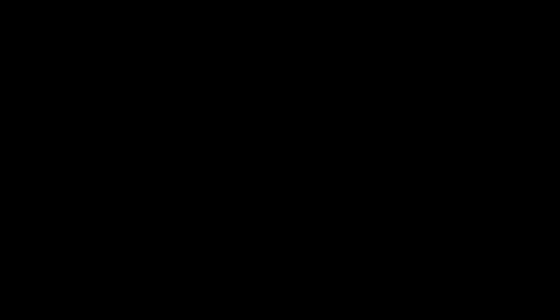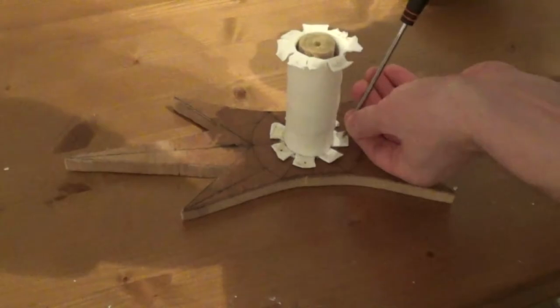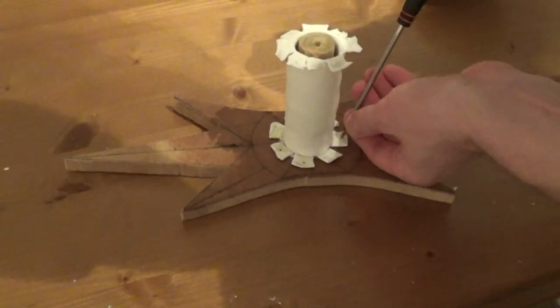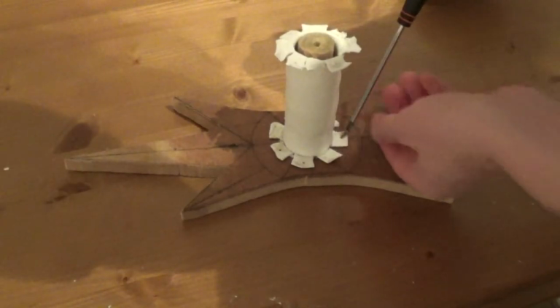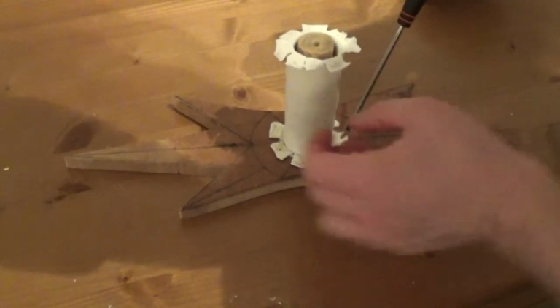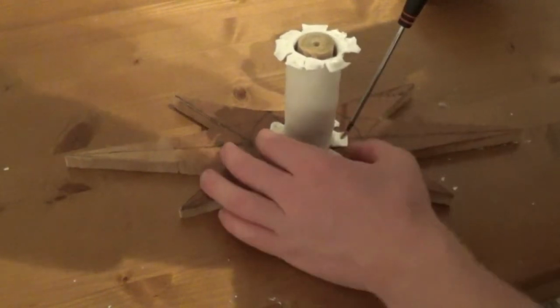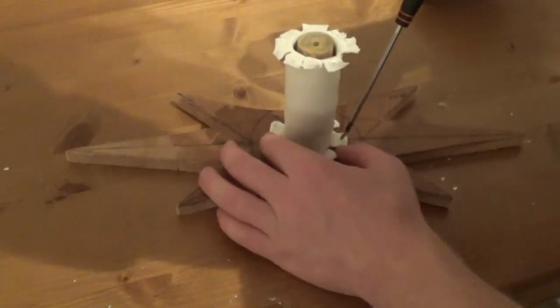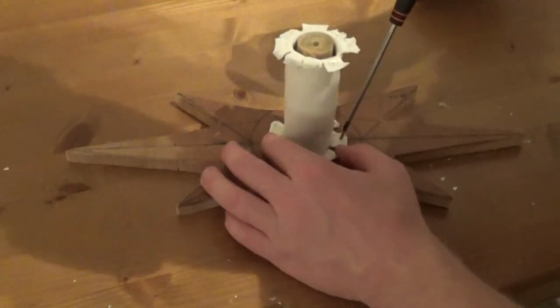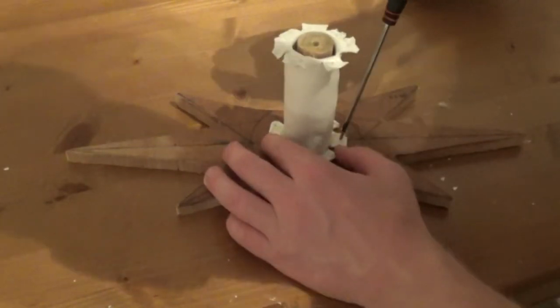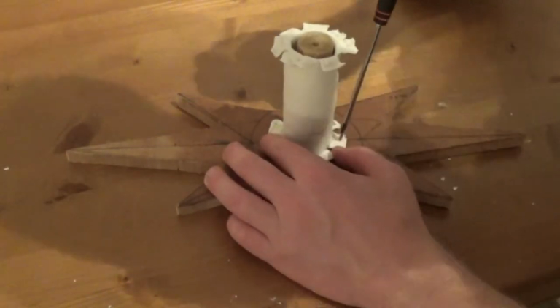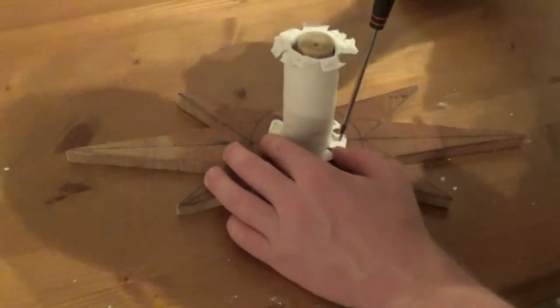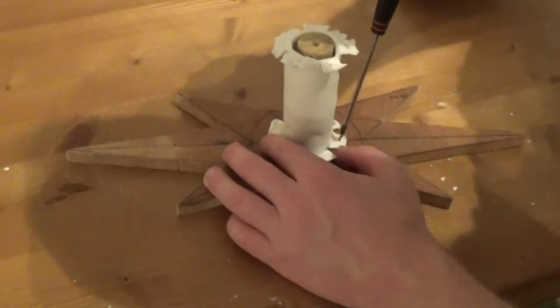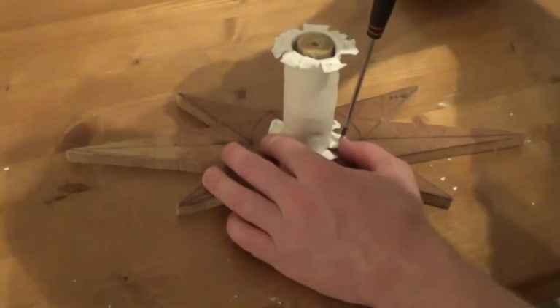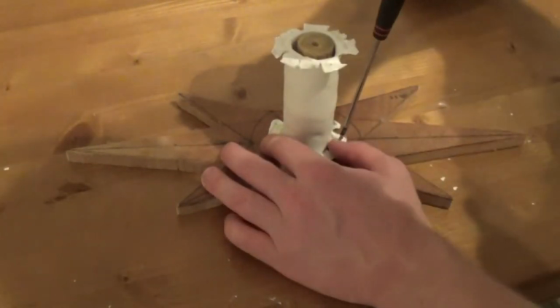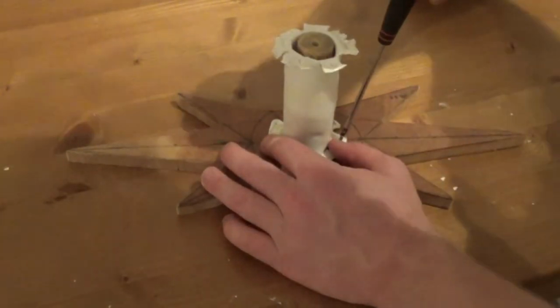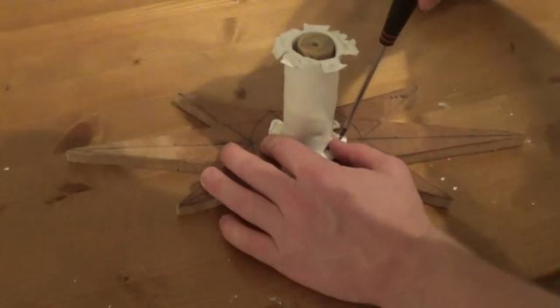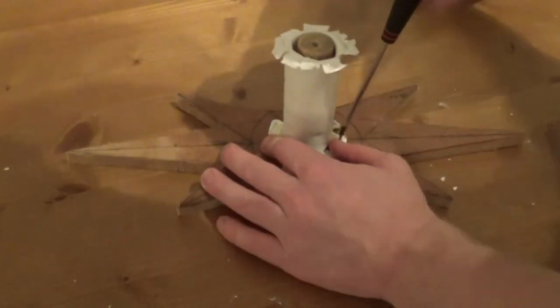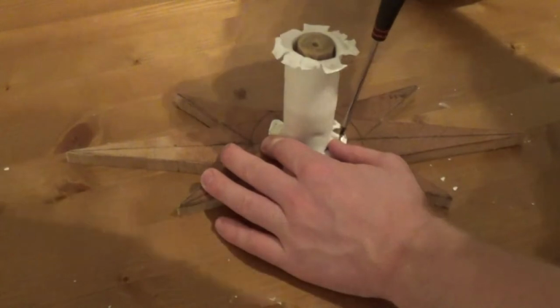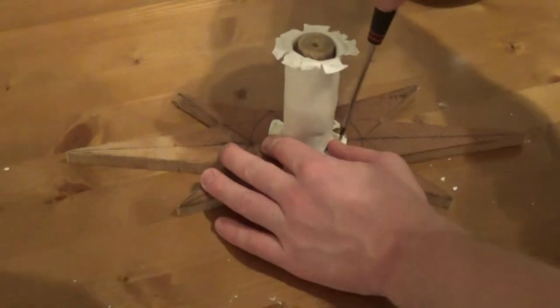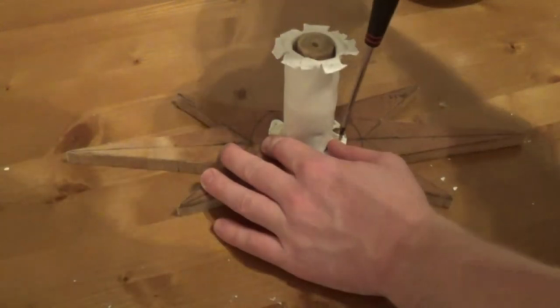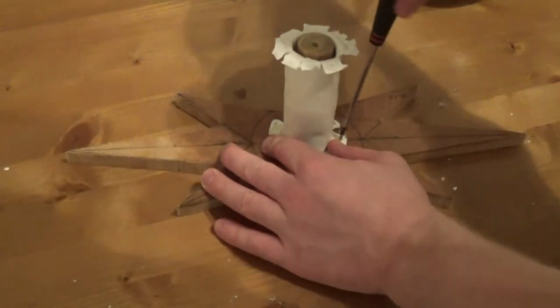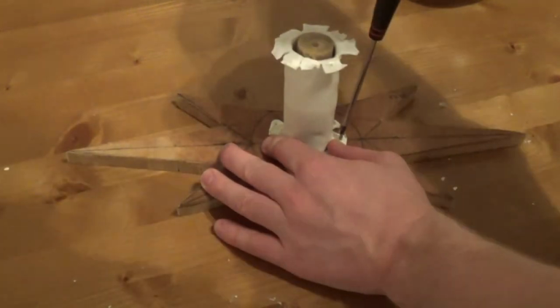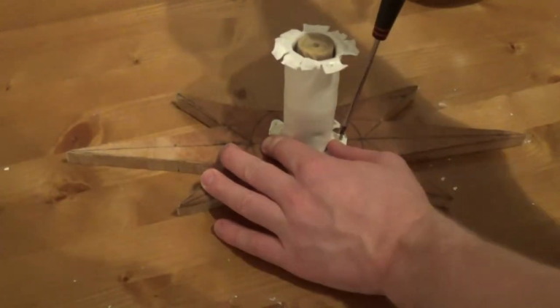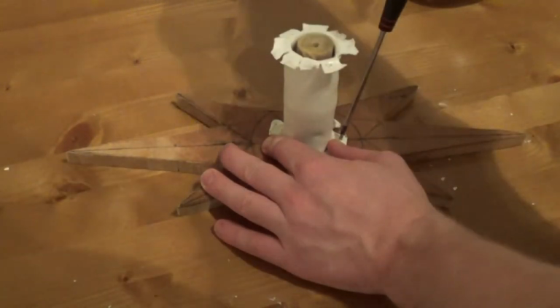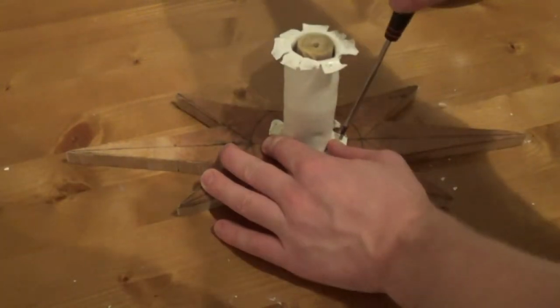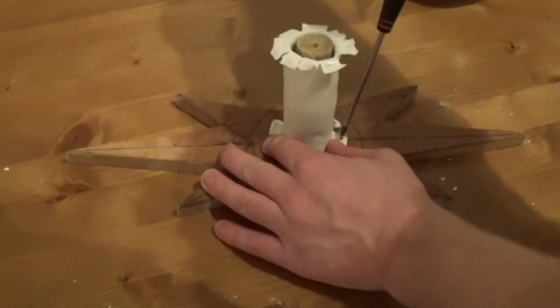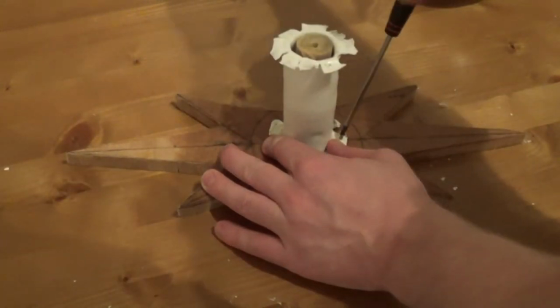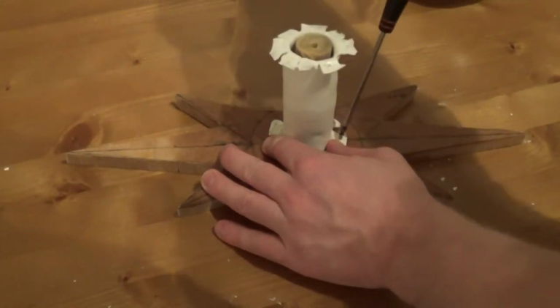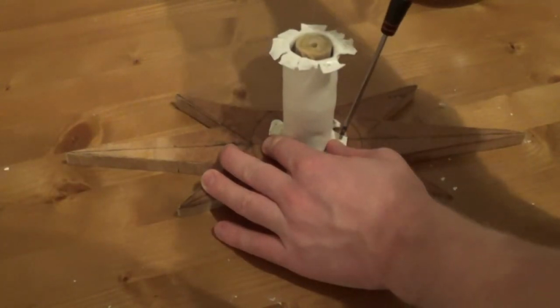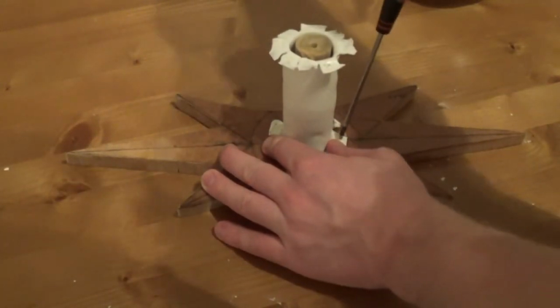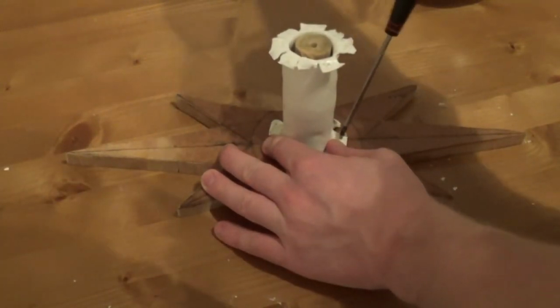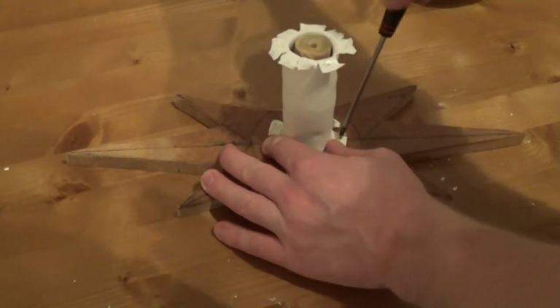Welcome back to Icy Donuts. It's Halloween, so that means there's a Halloween themed cake. I'm going to make Jack the Pumpkin King.